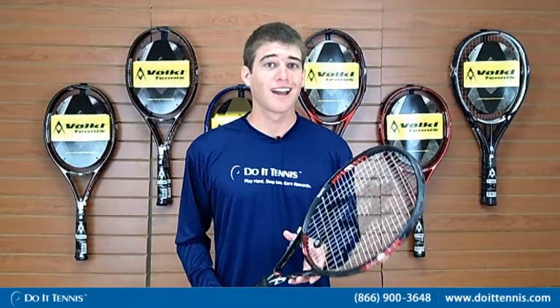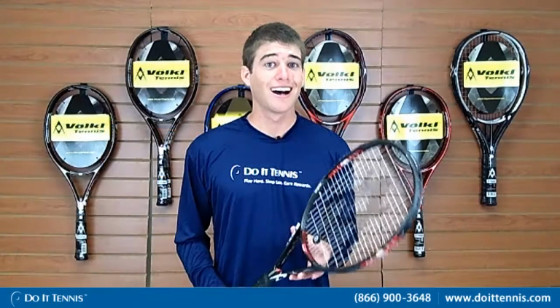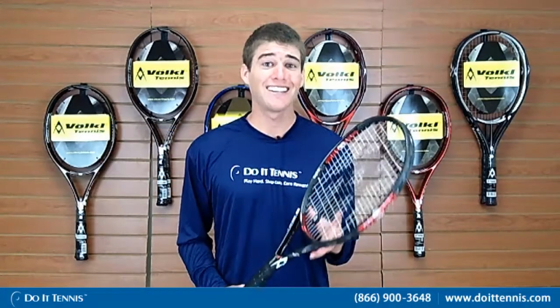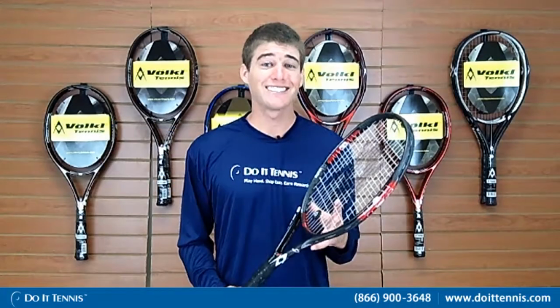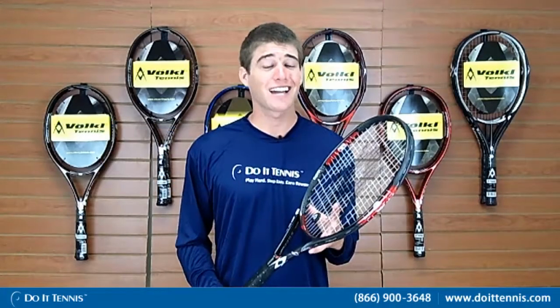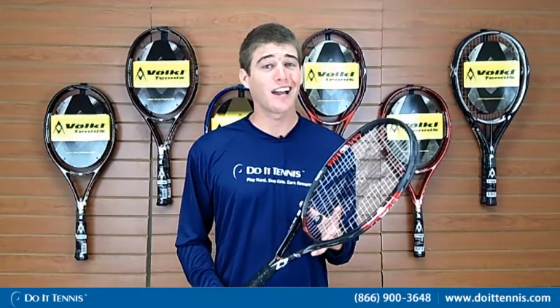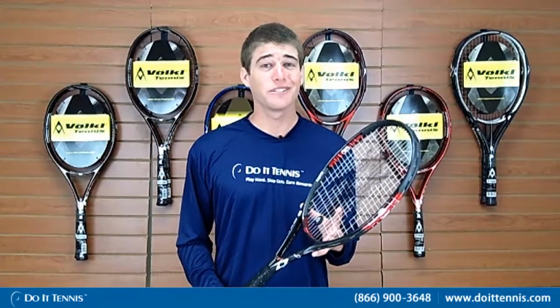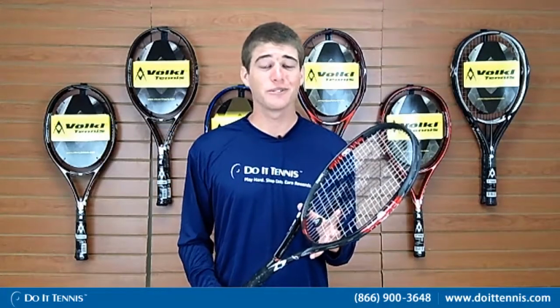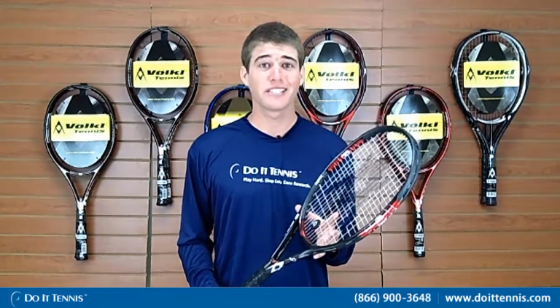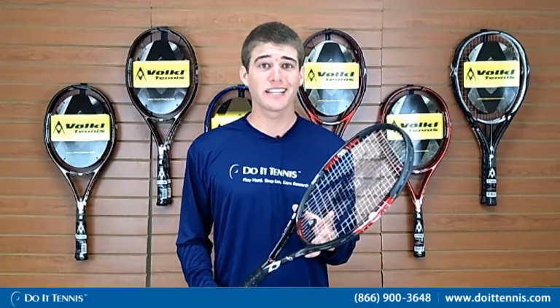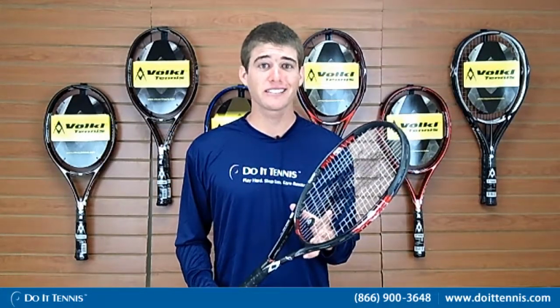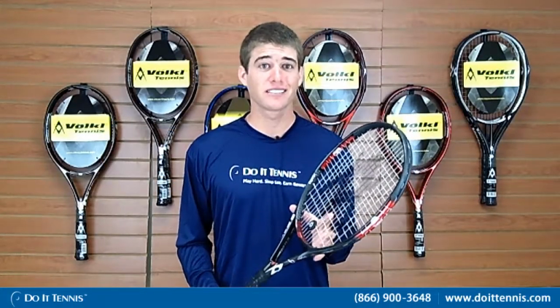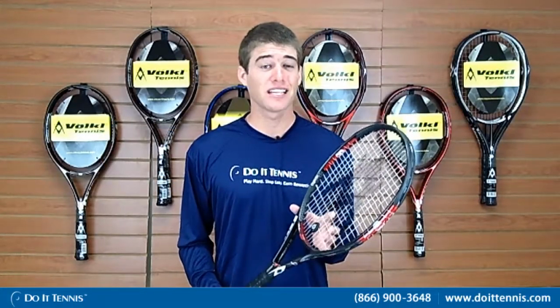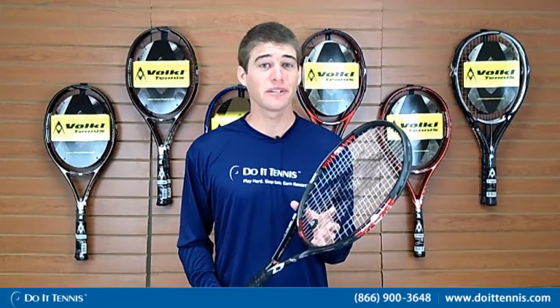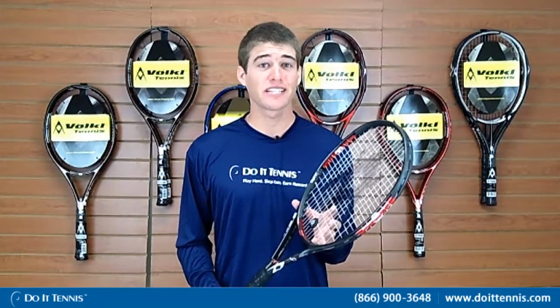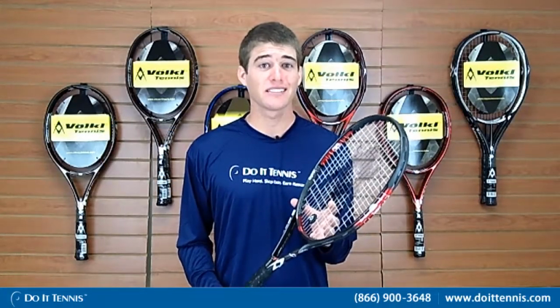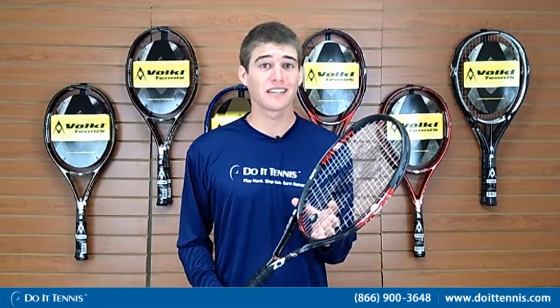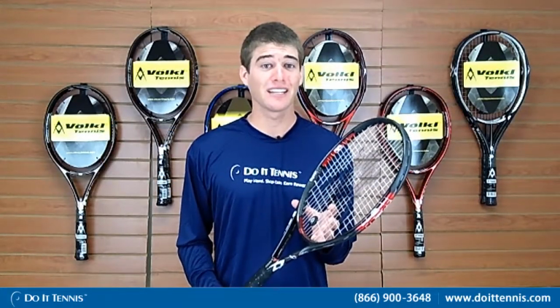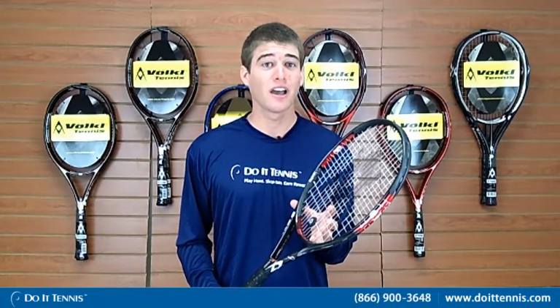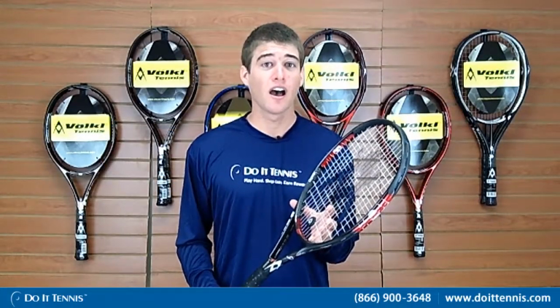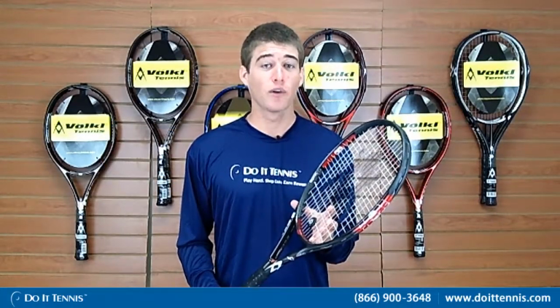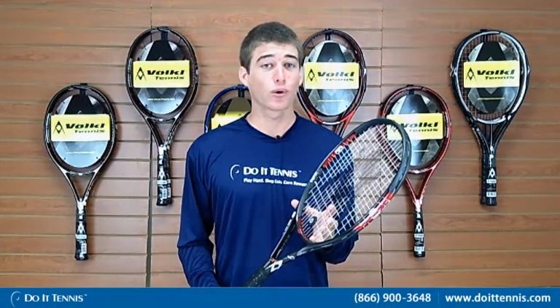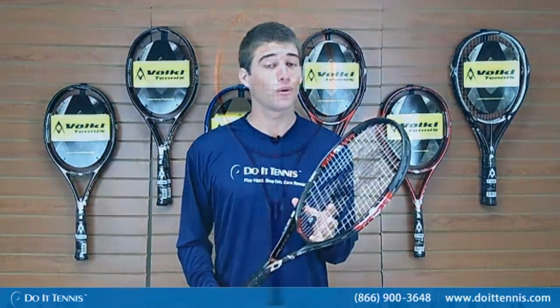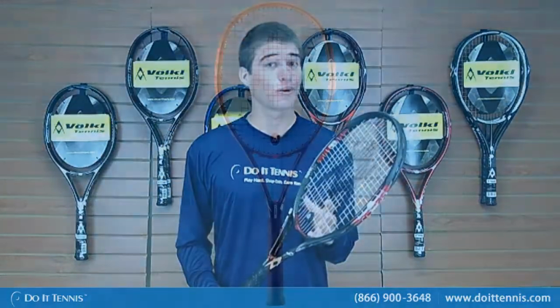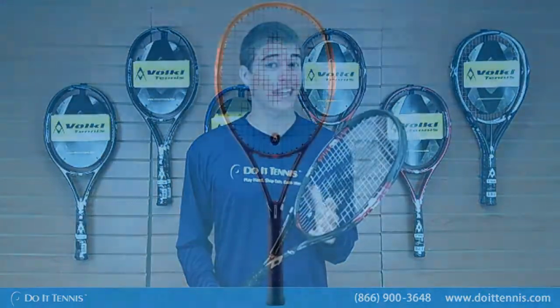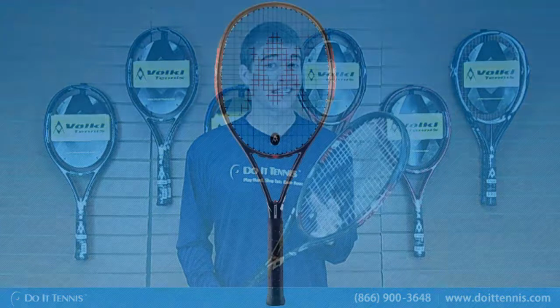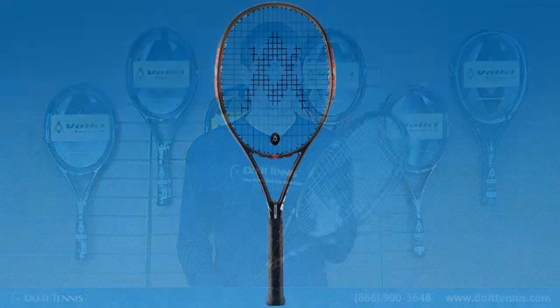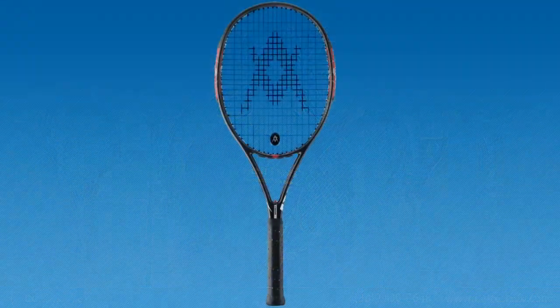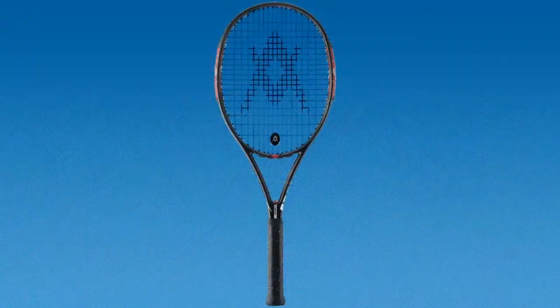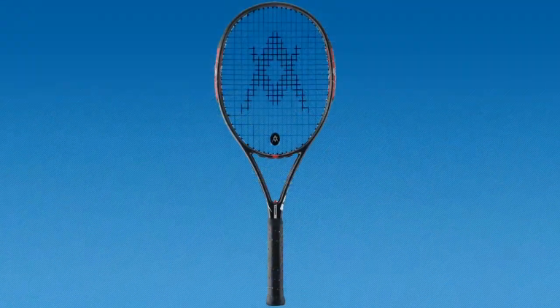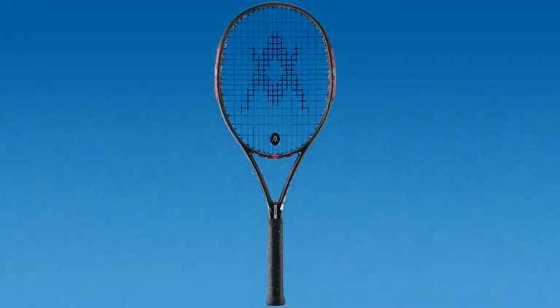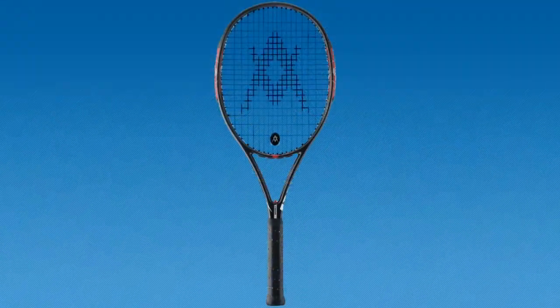Hi, this is Kyle with Do It Tennis. Today we are testing the Volkl Organics 4 Racket.